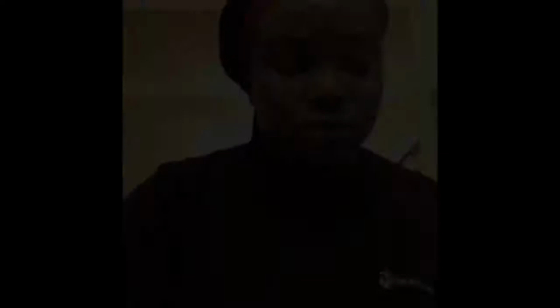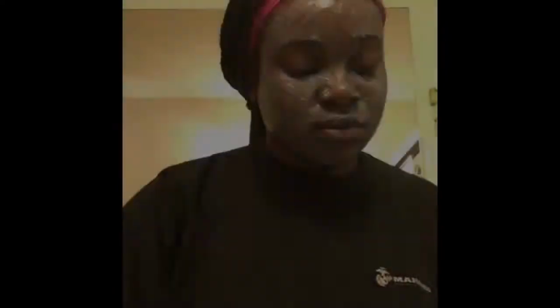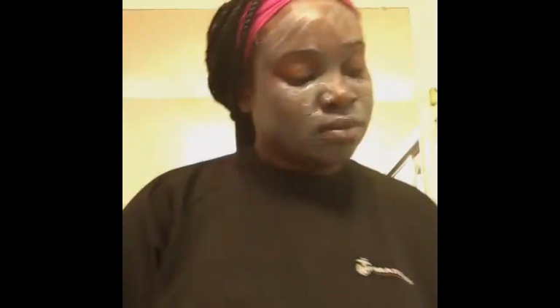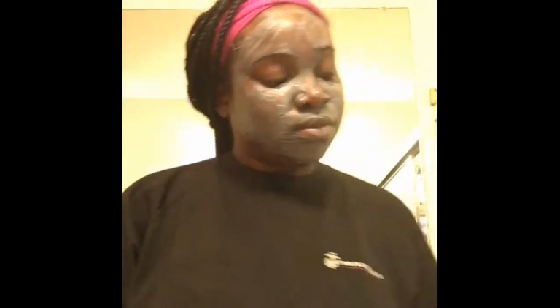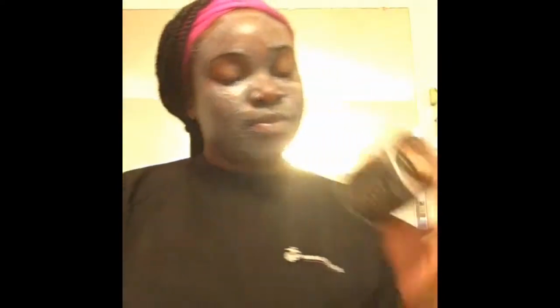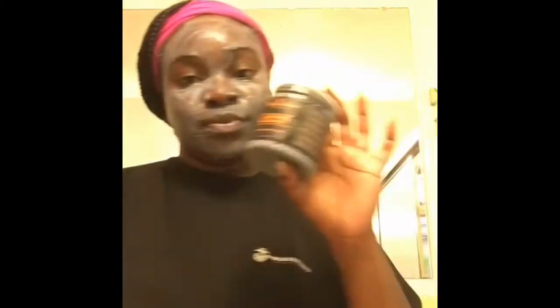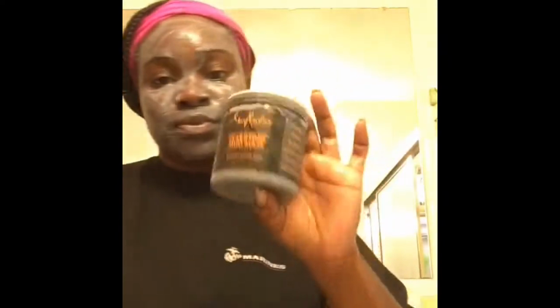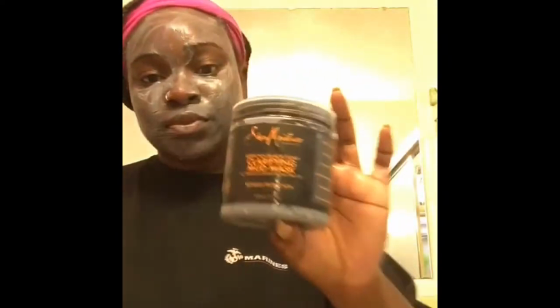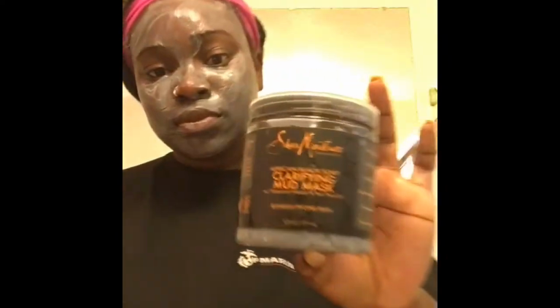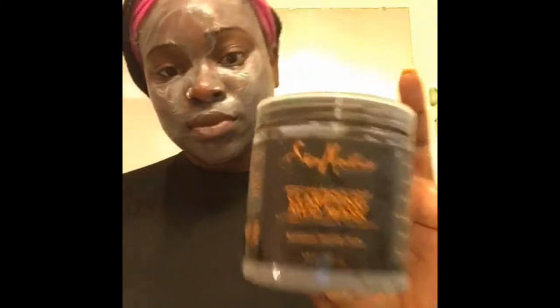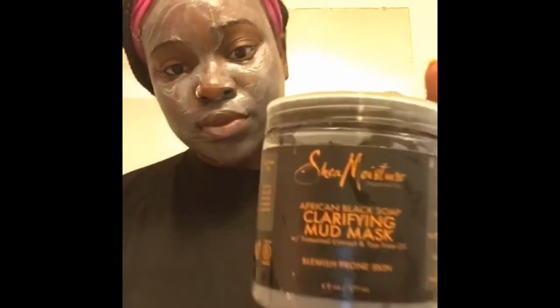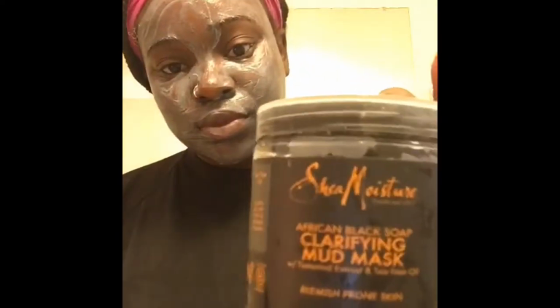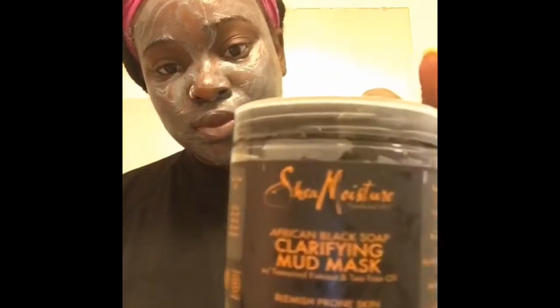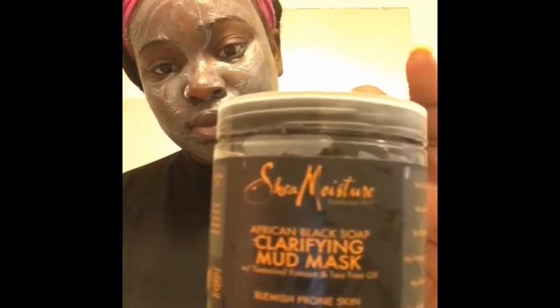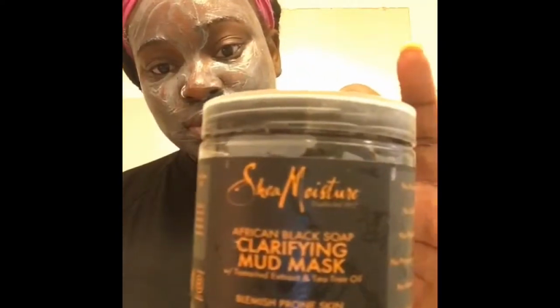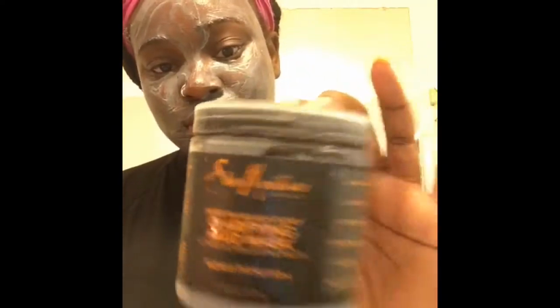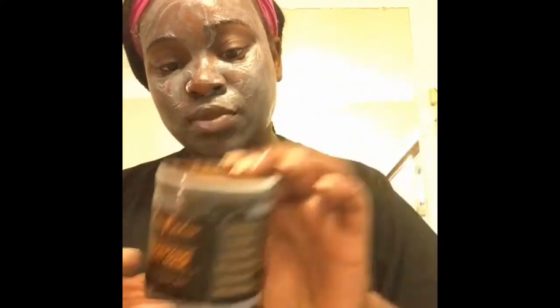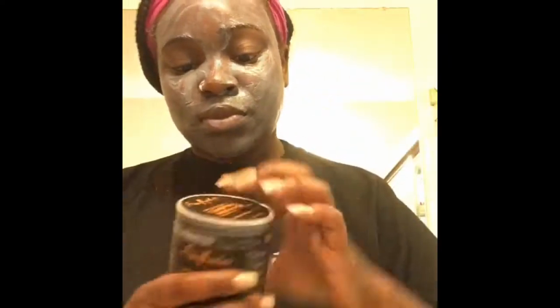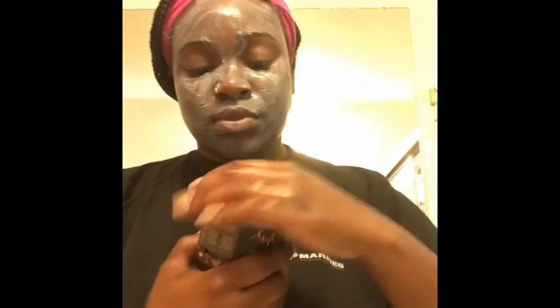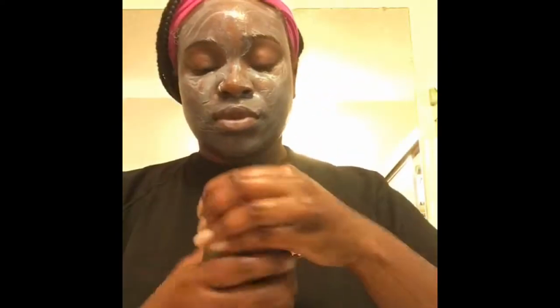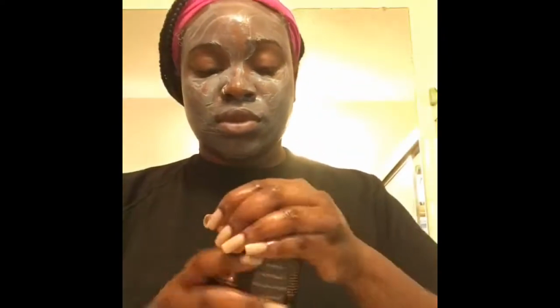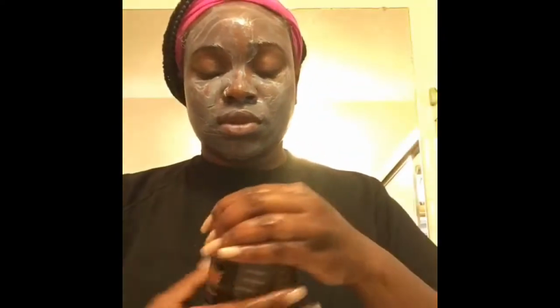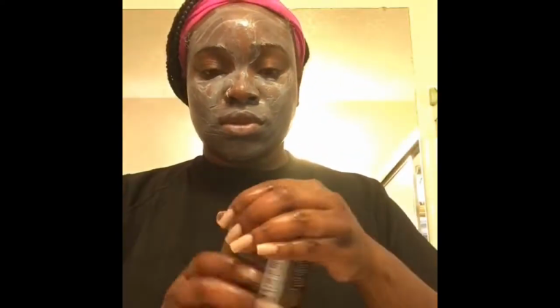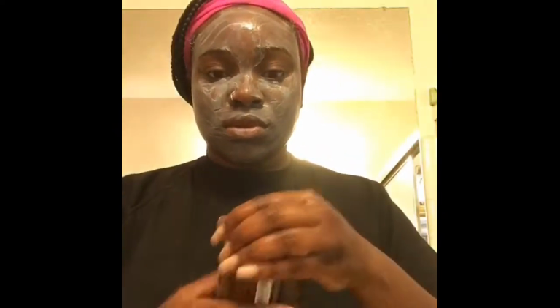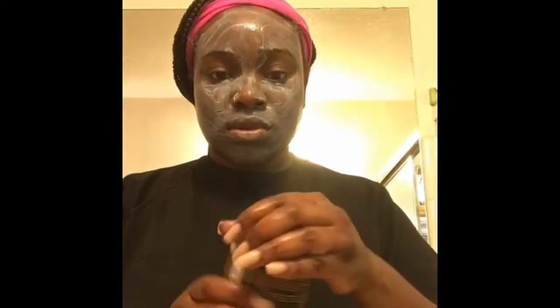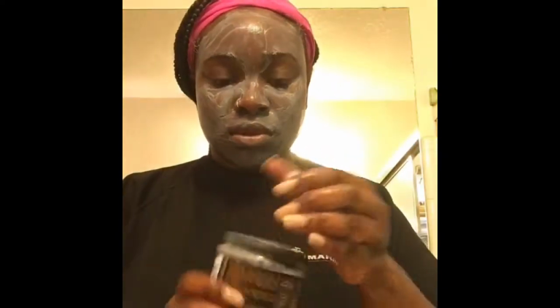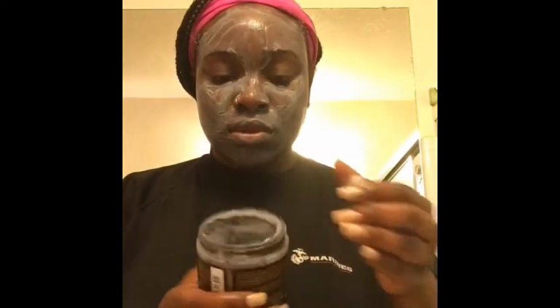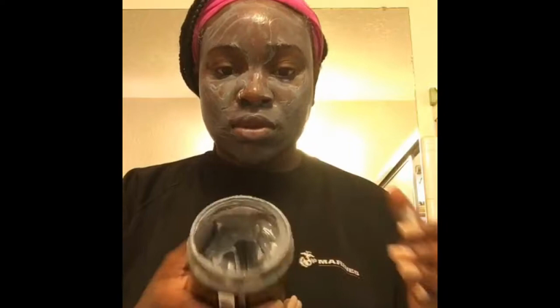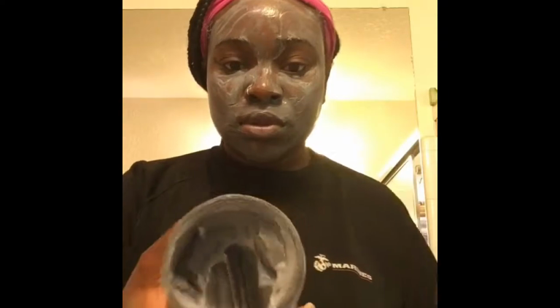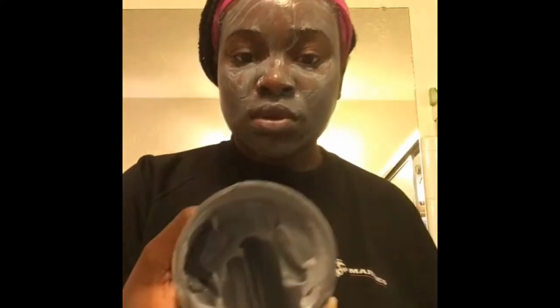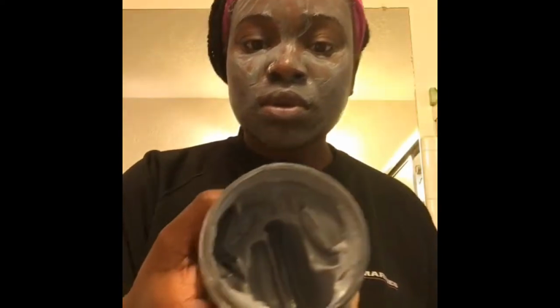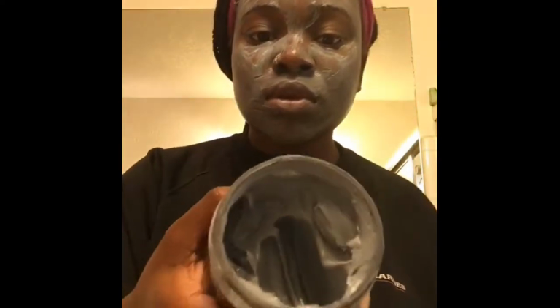Good morning you guys, thanks for tuning in. Today I'll be using the African Black Soap clarifying mud mask.